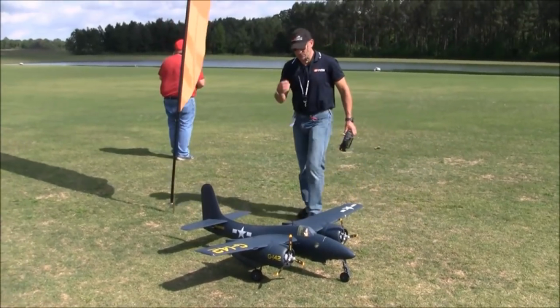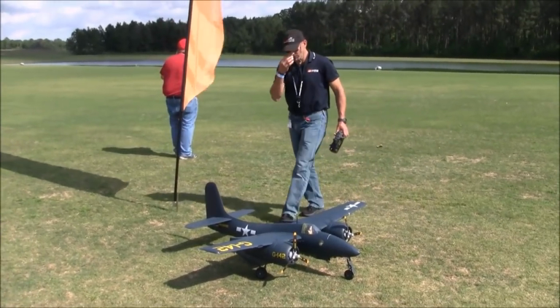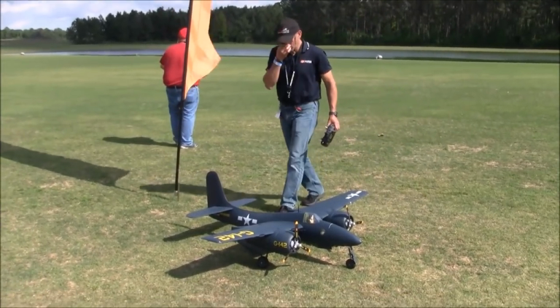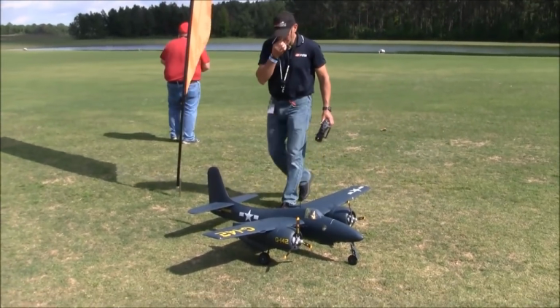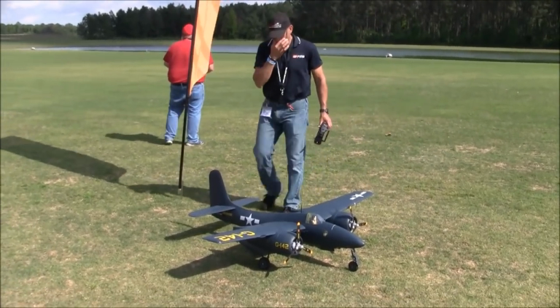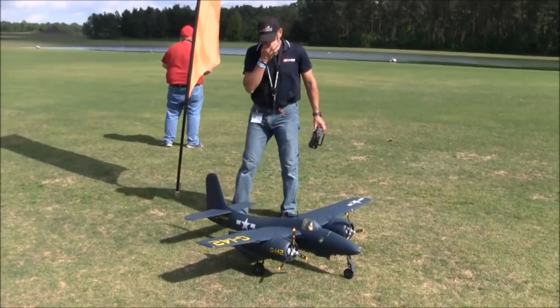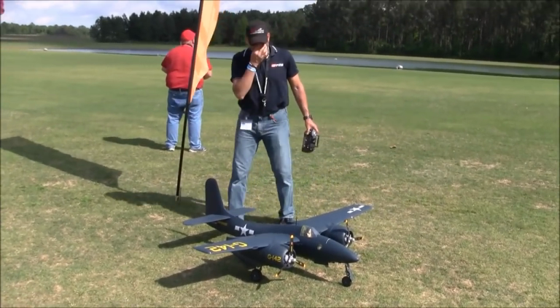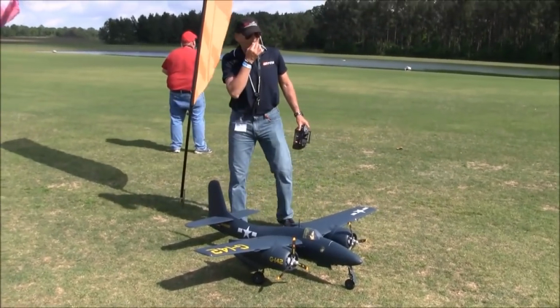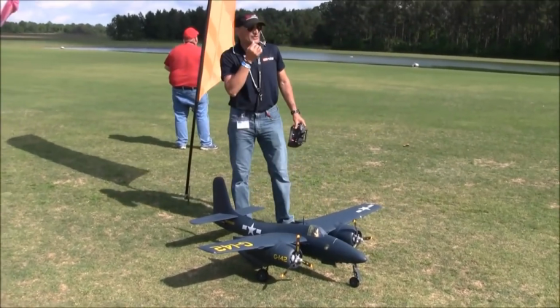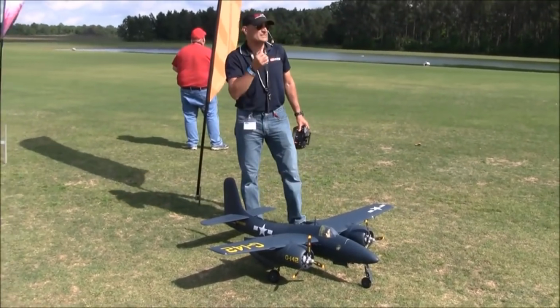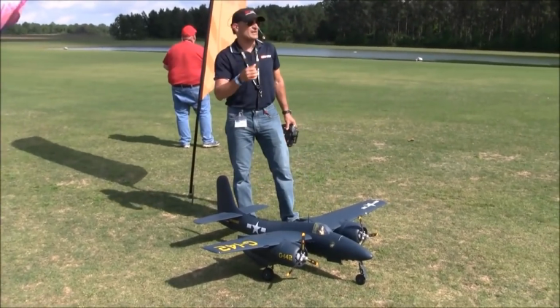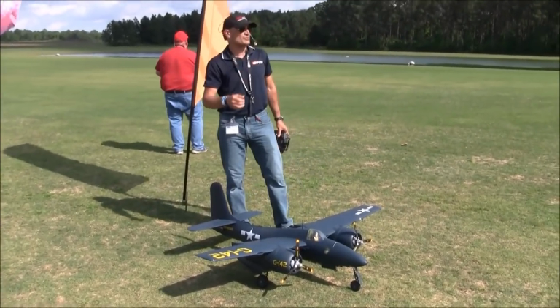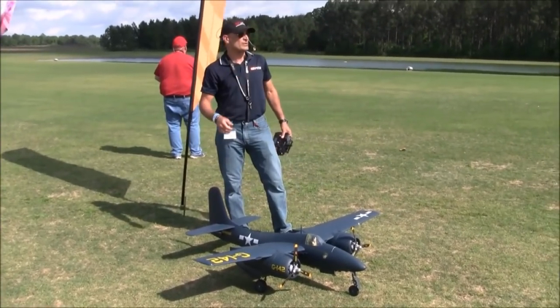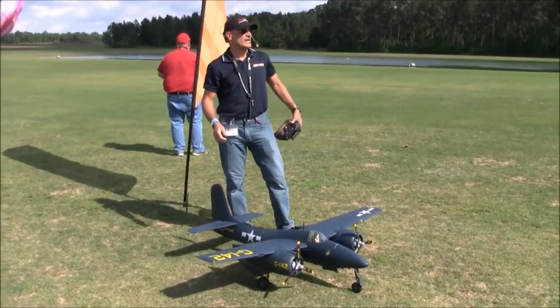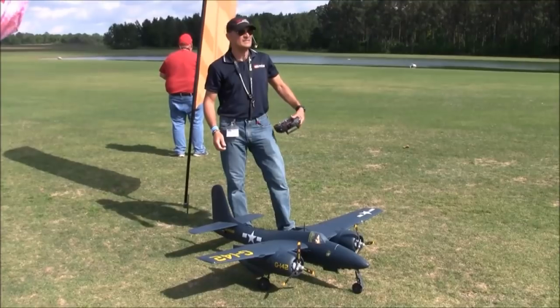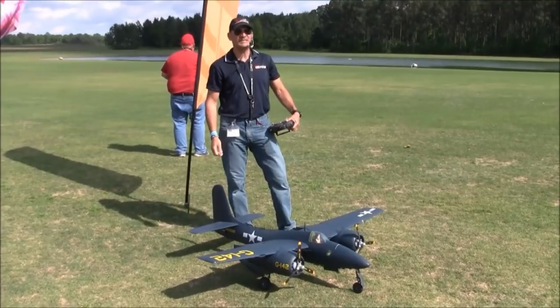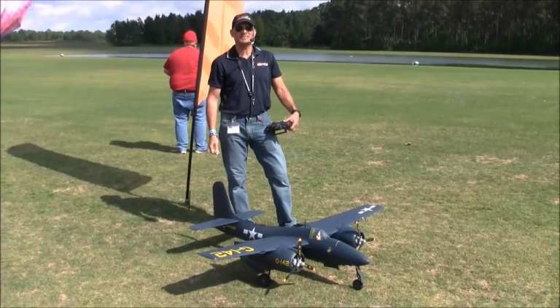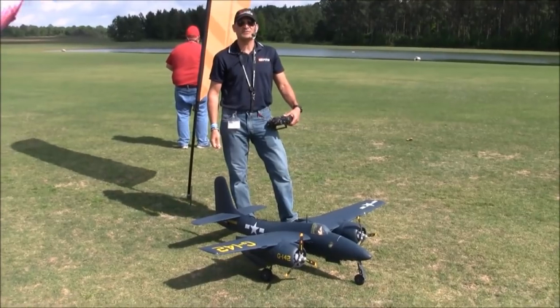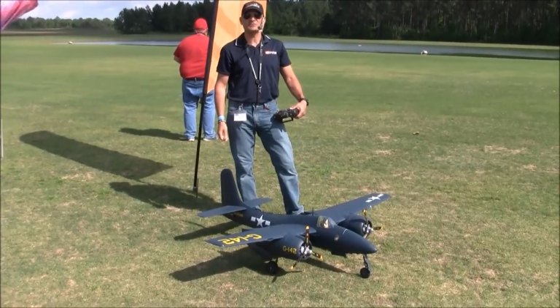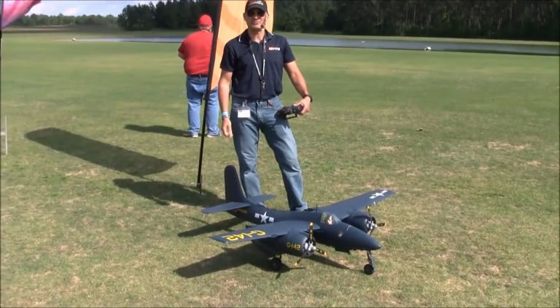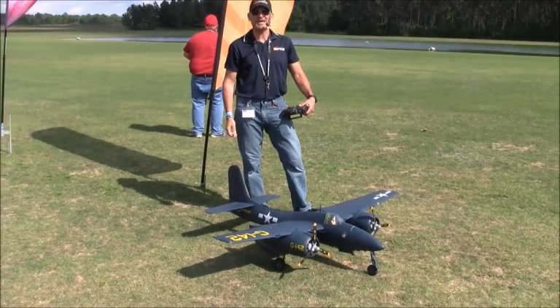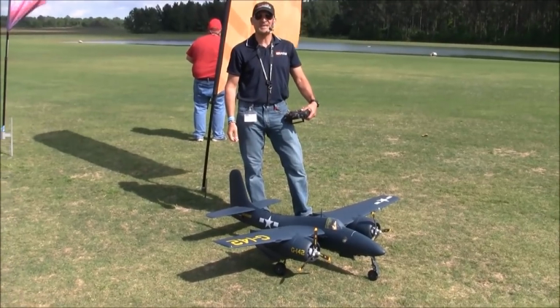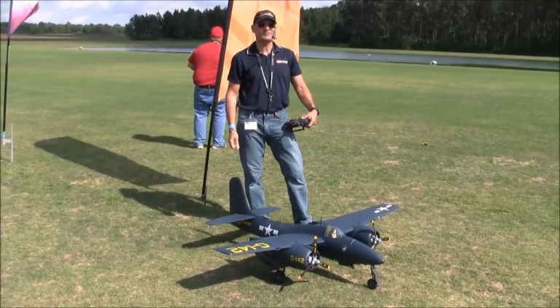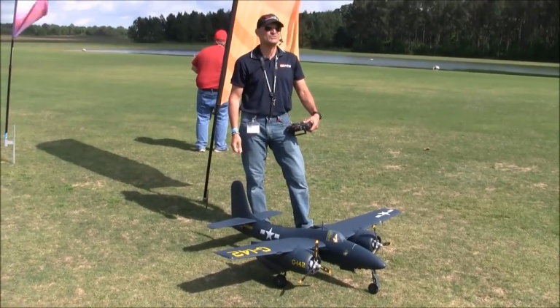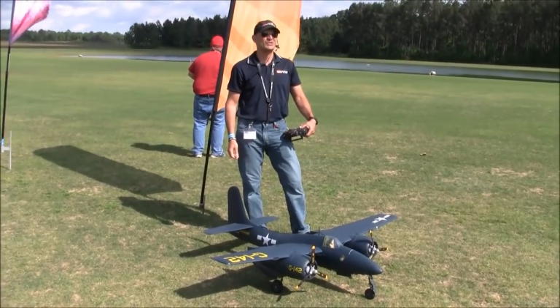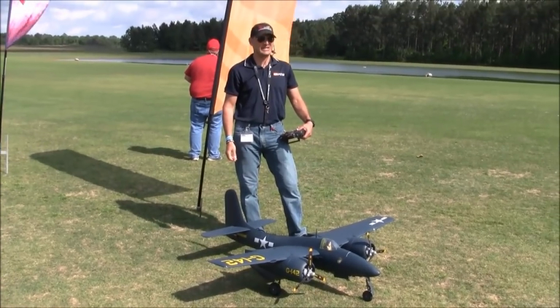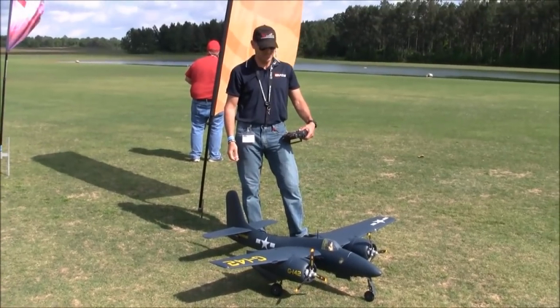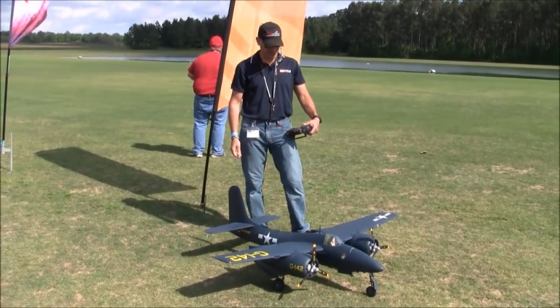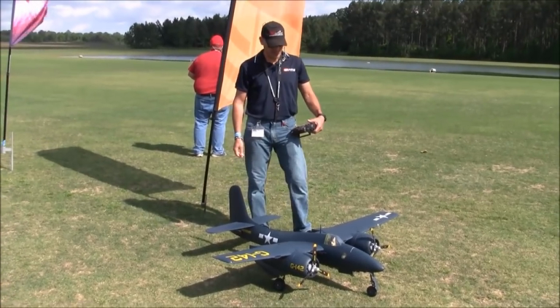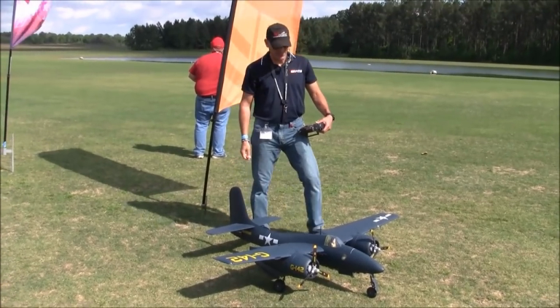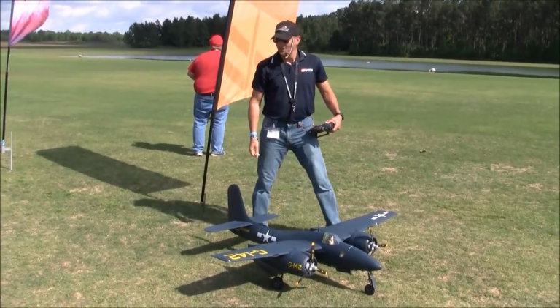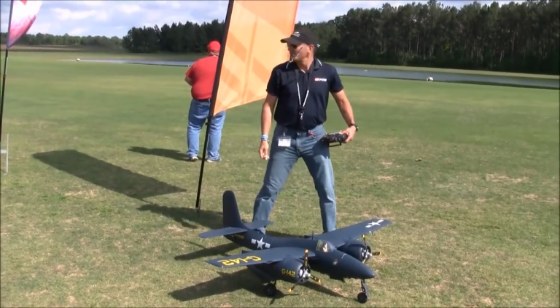Rich here at RC Informer. We're here at CESF 2018. It's Friday, I think — I'm losing track of time.